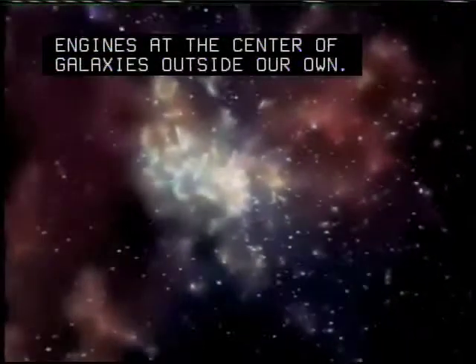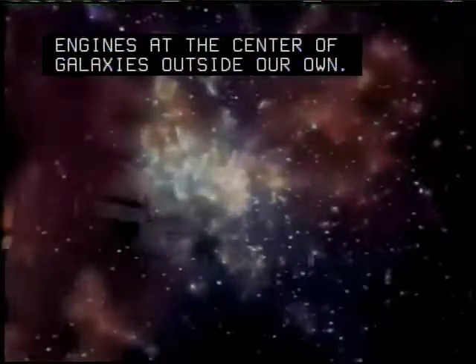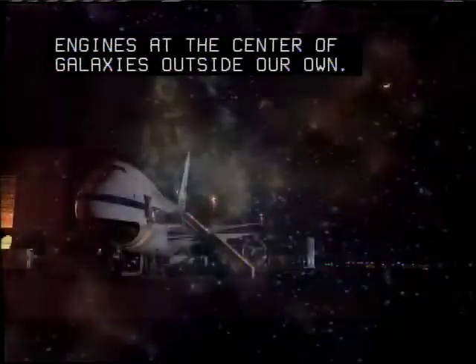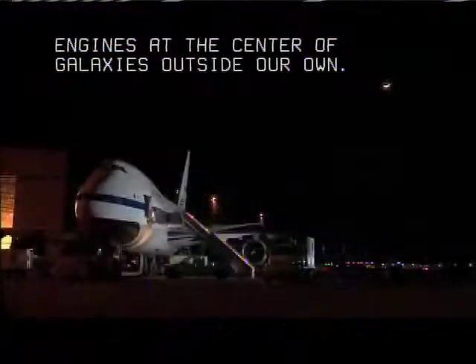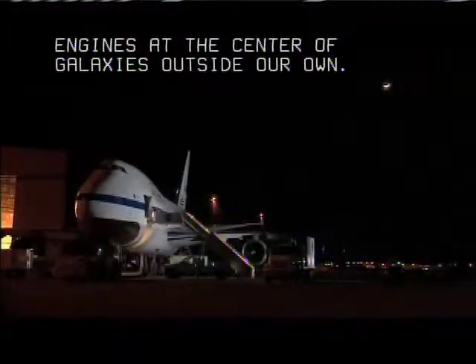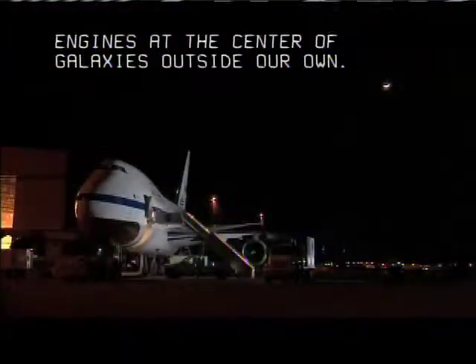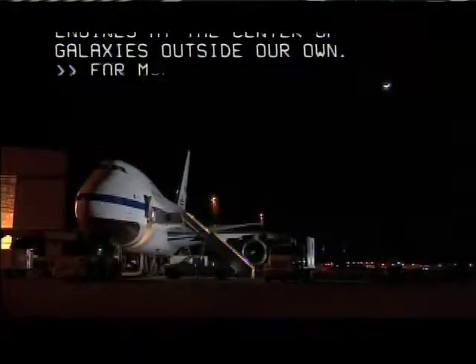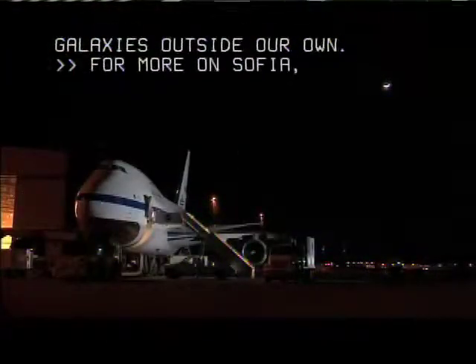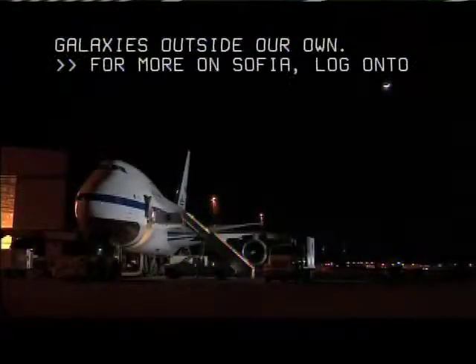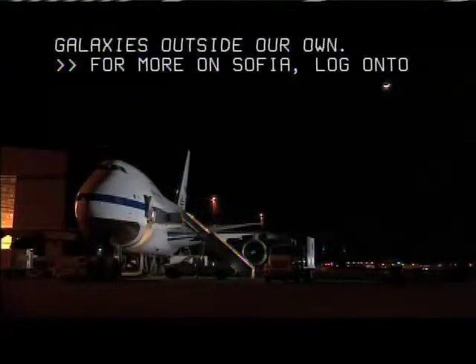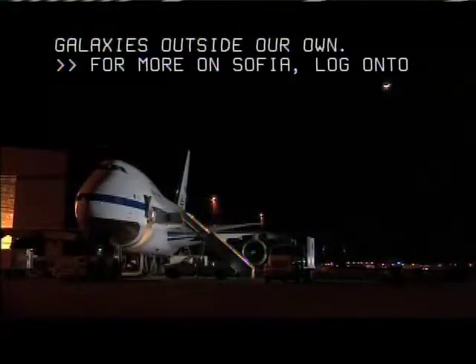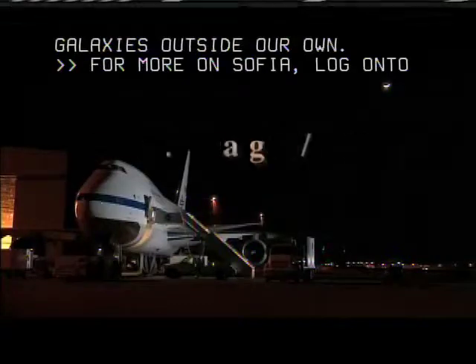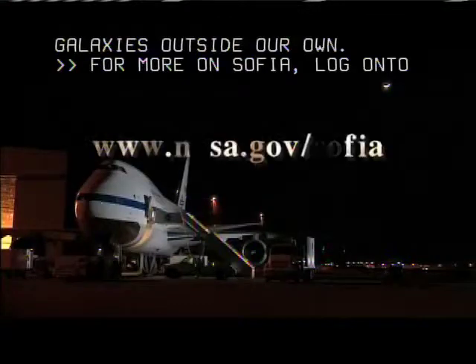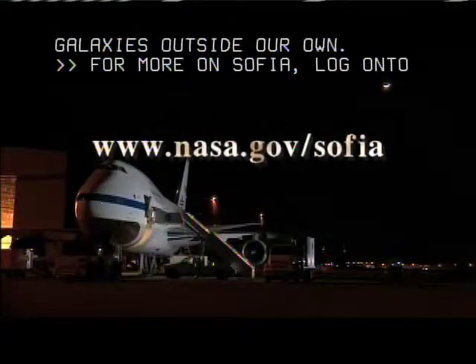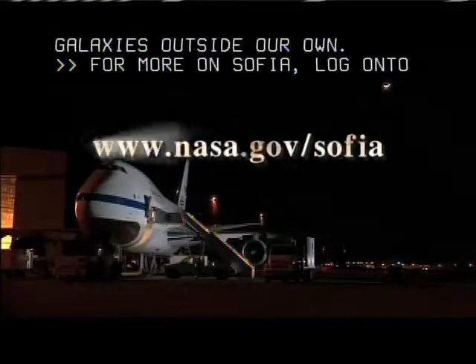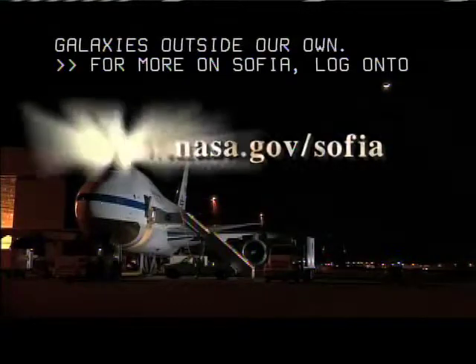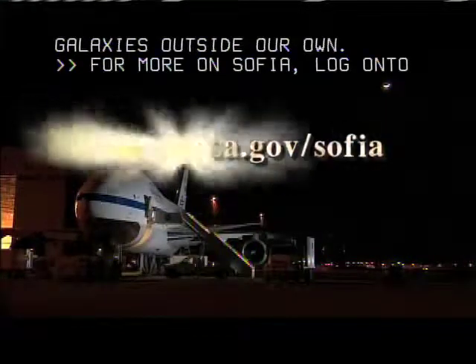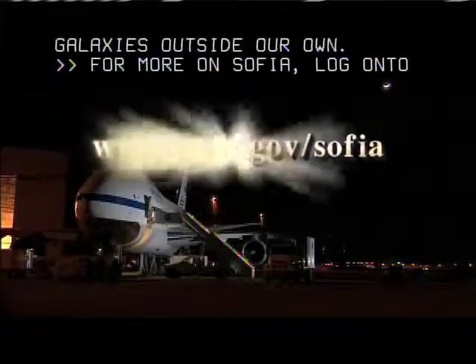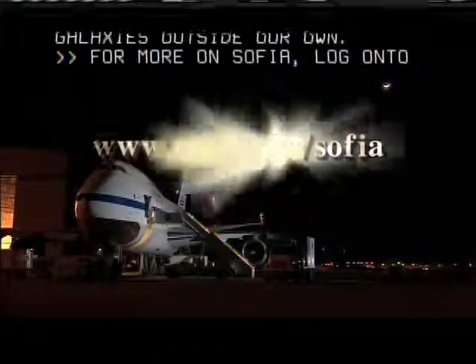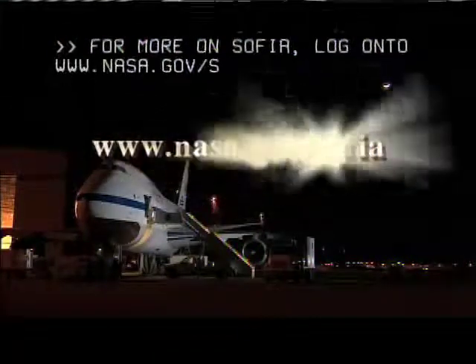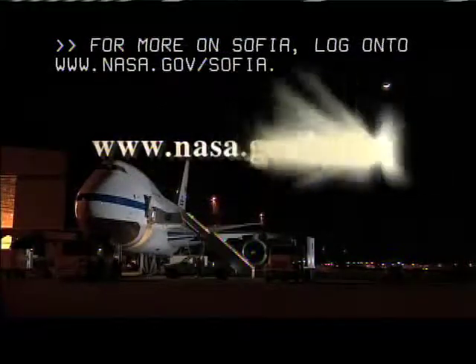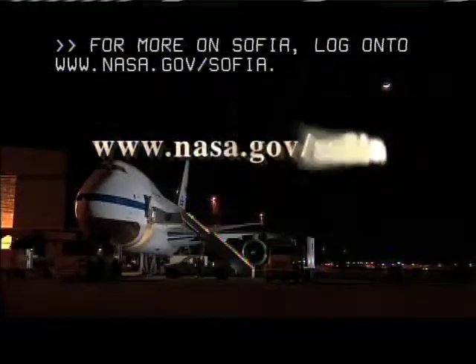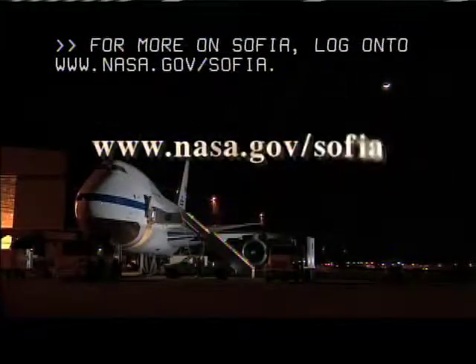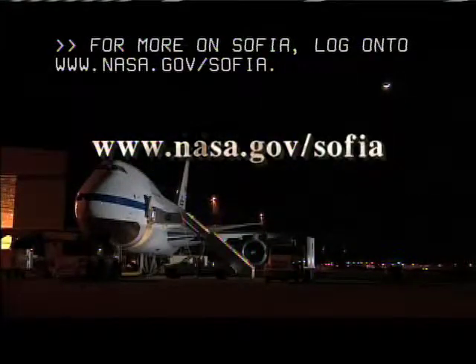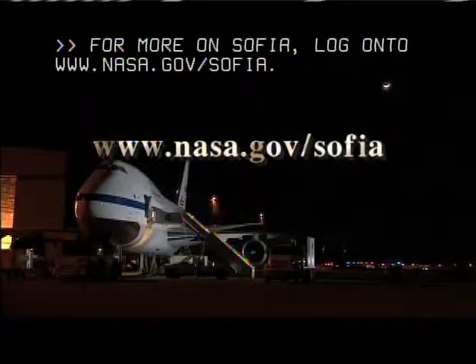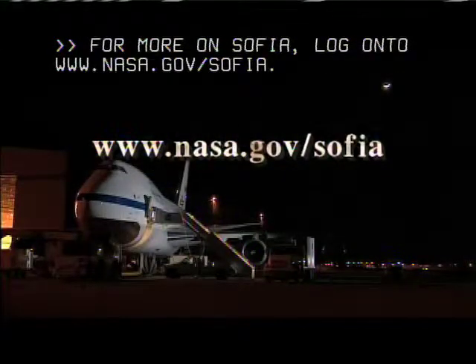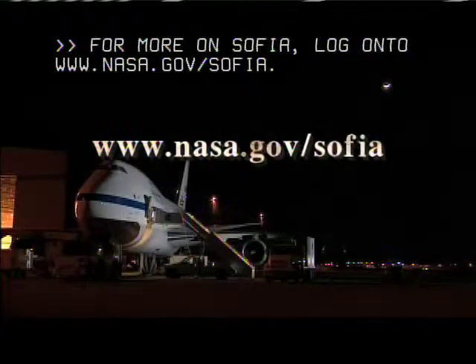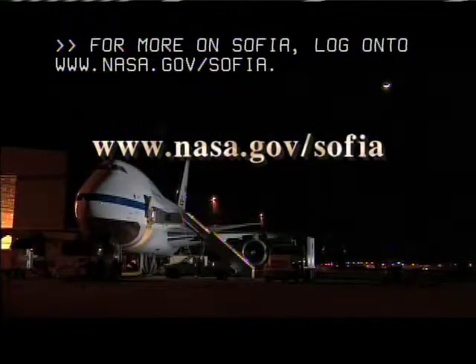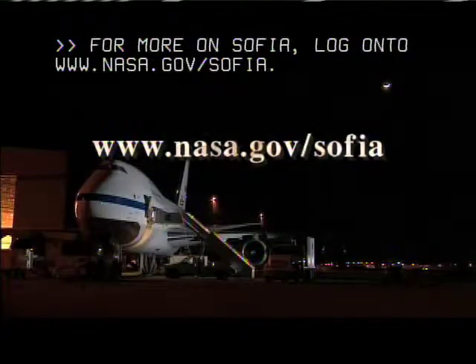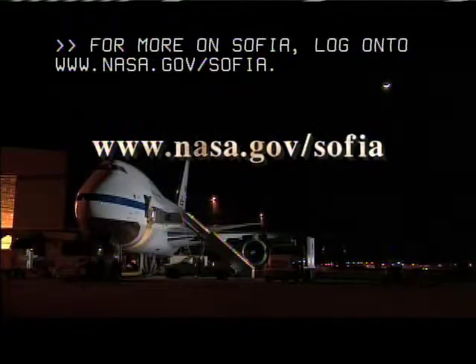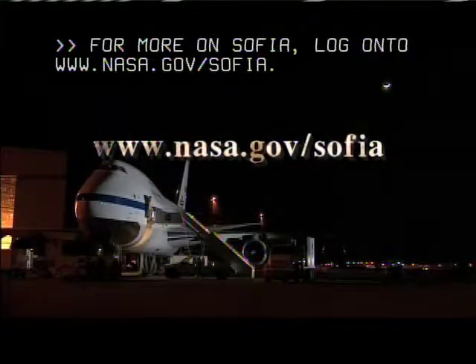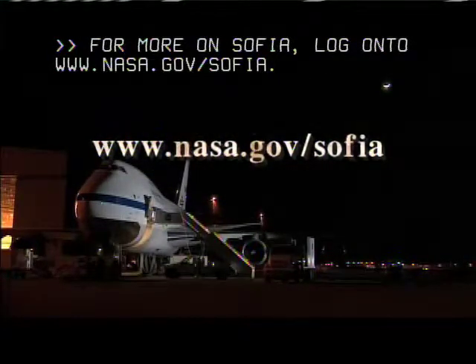For more on SOFIA, log on to www.nasa.gov/SOFIA.